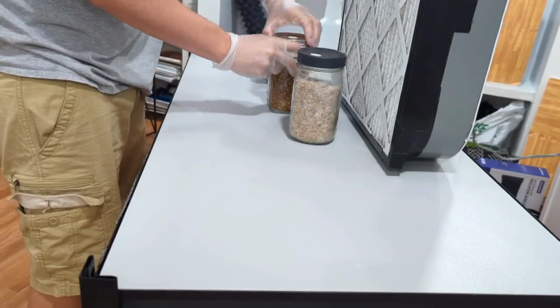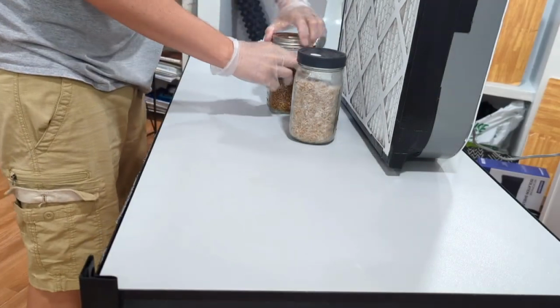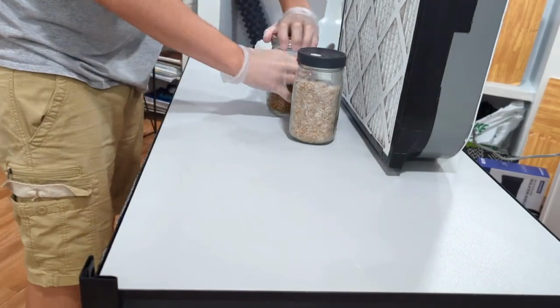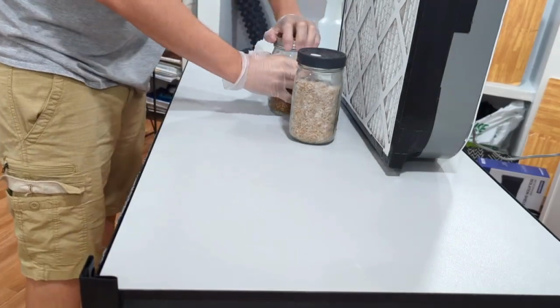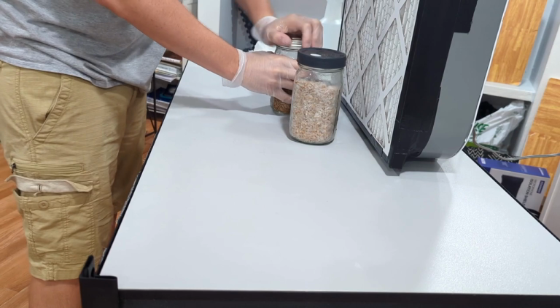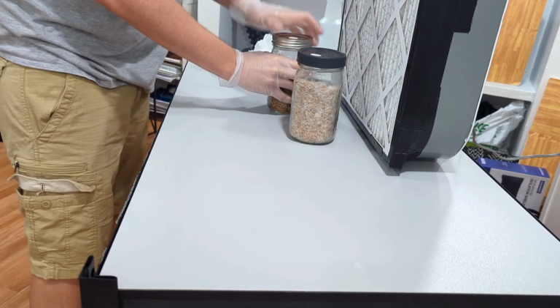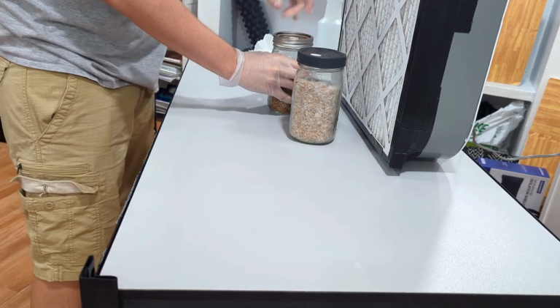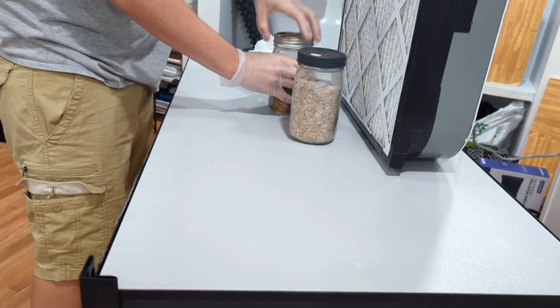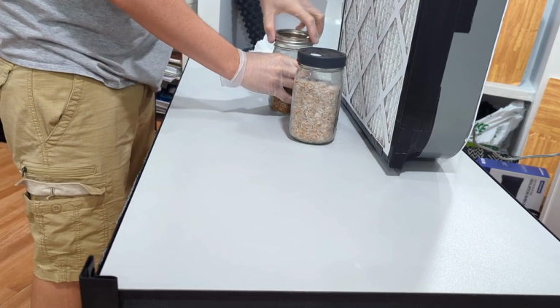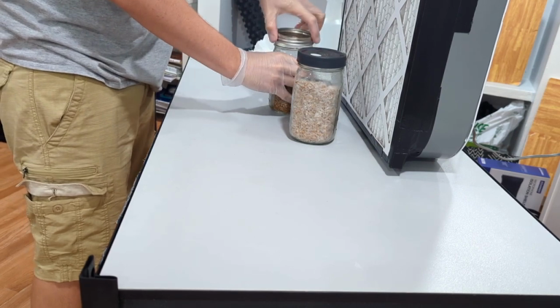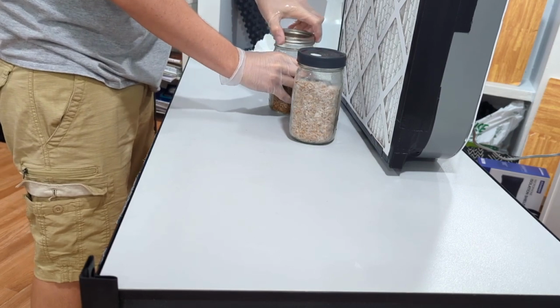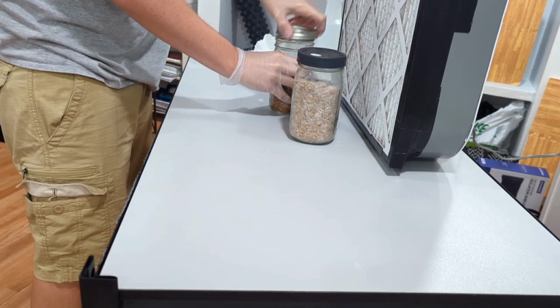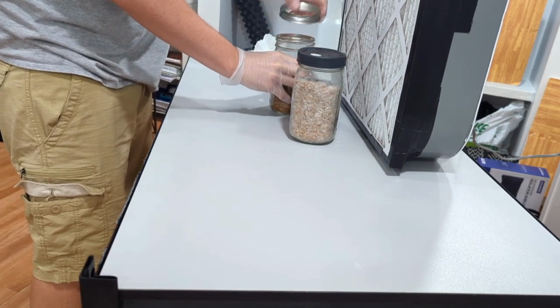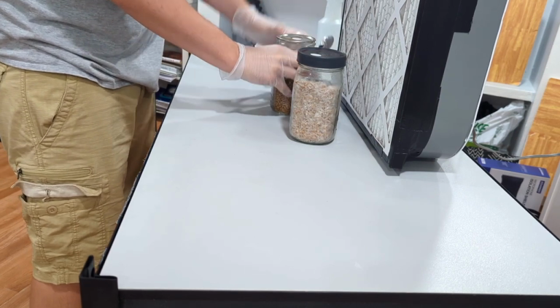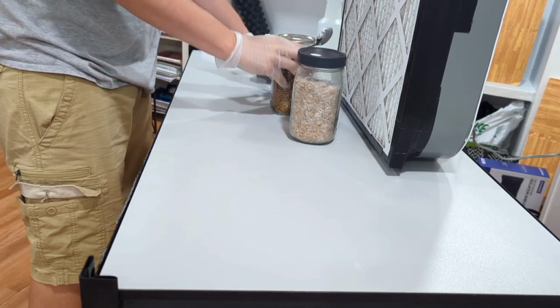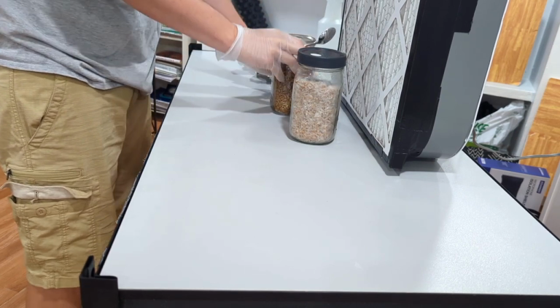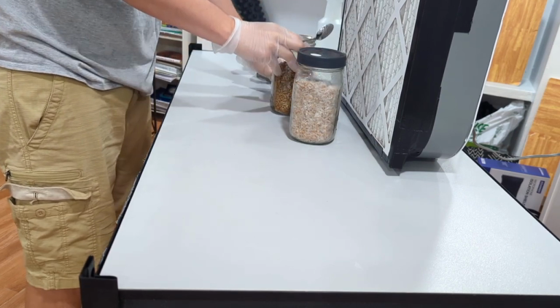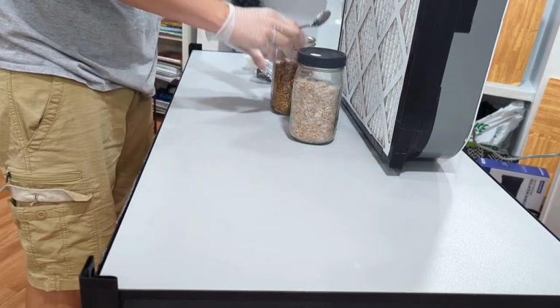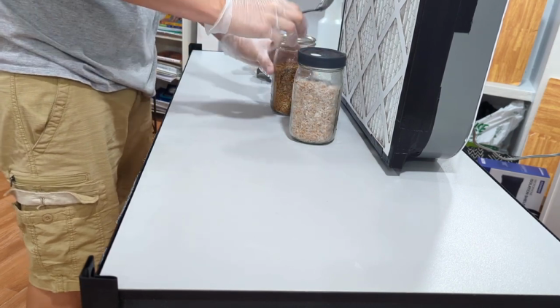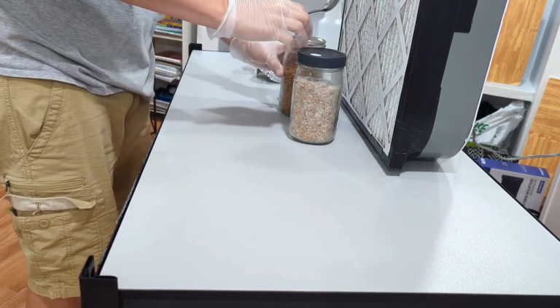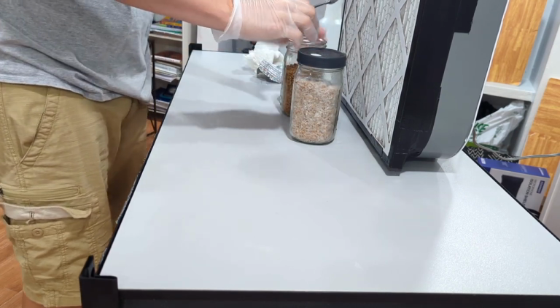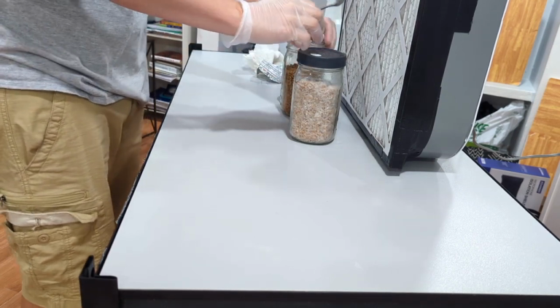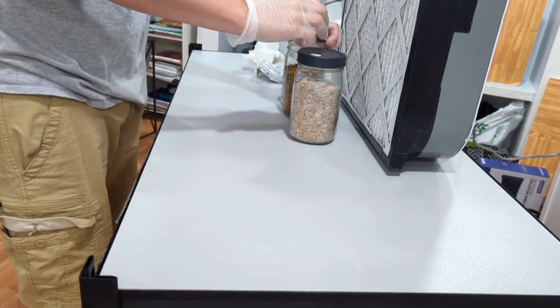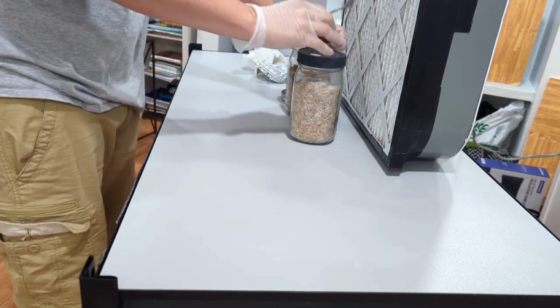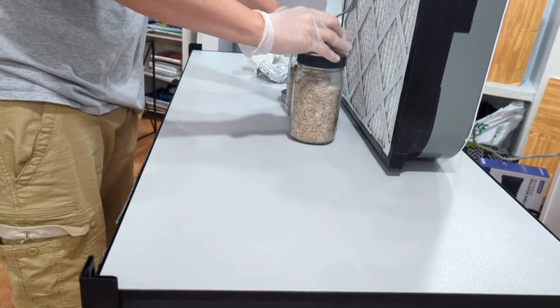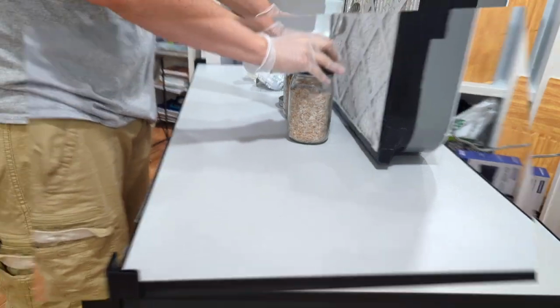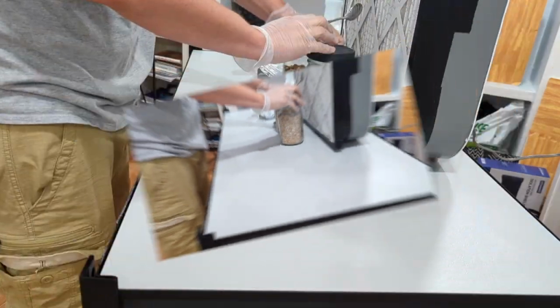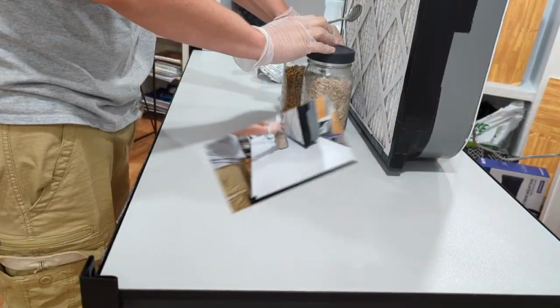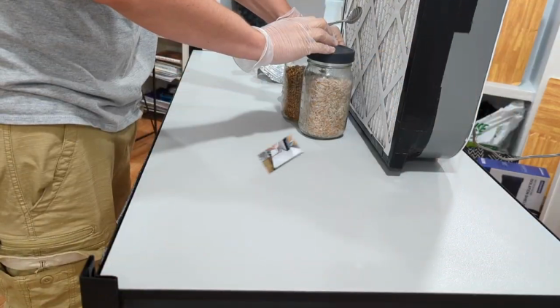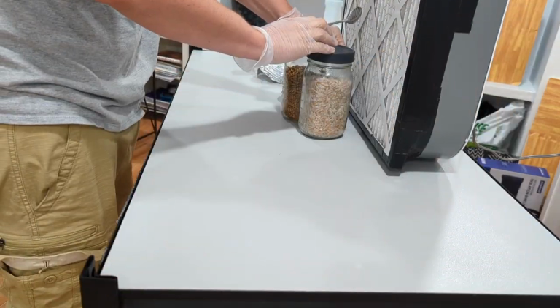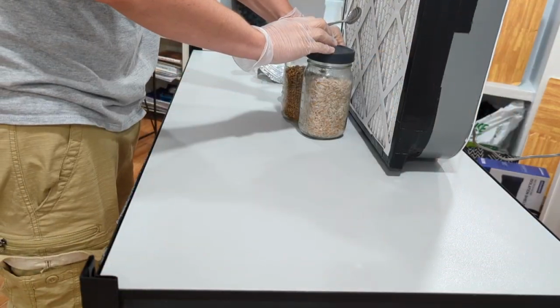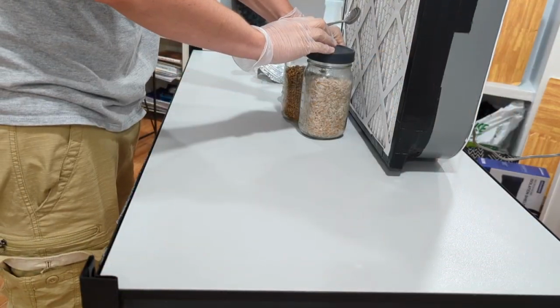Get your receiving jar ready to go and pop it open in front of the flow hood.